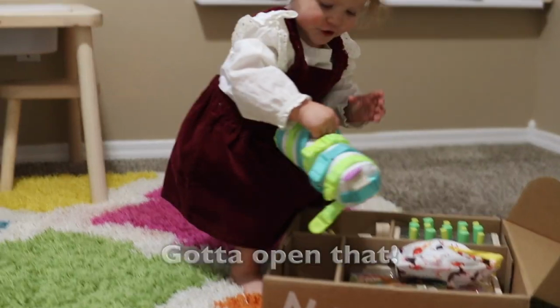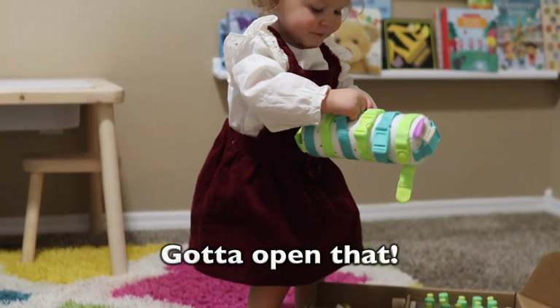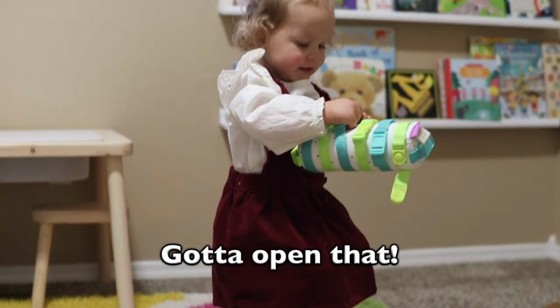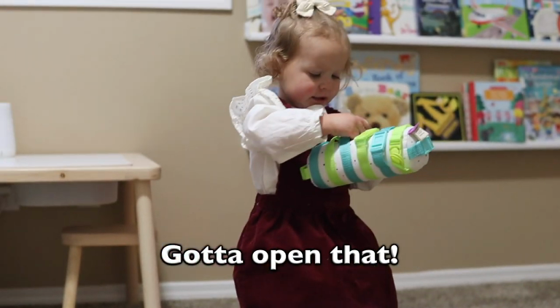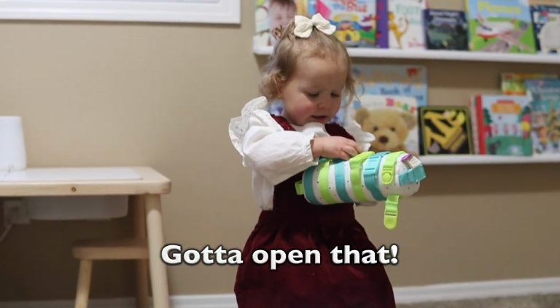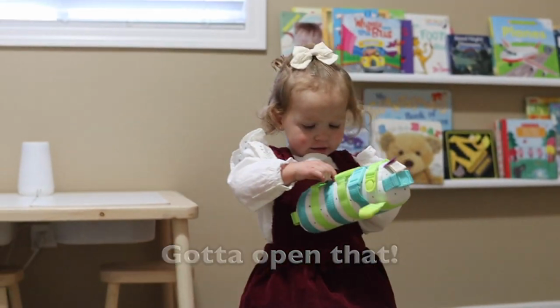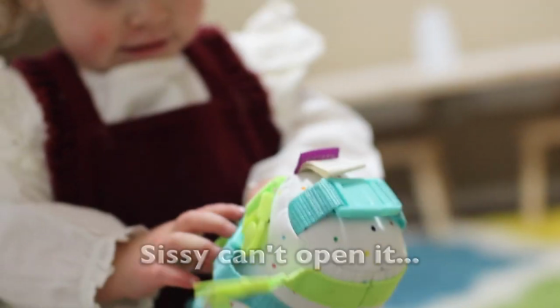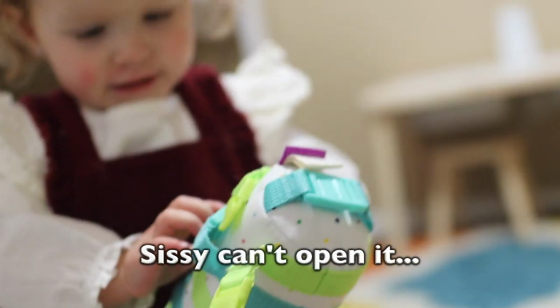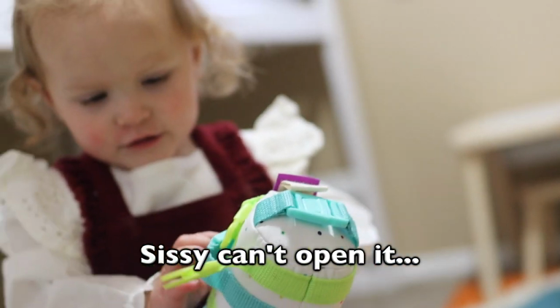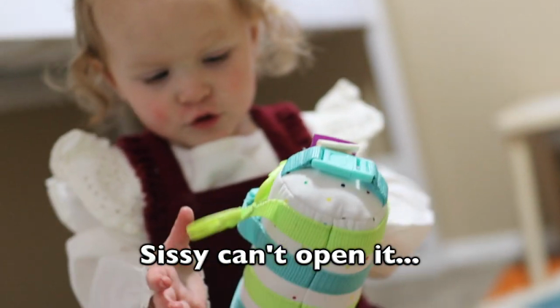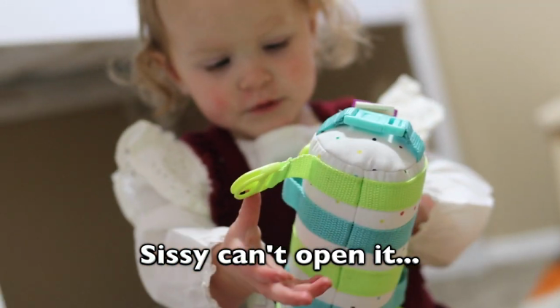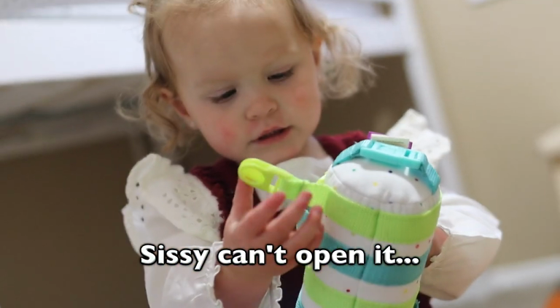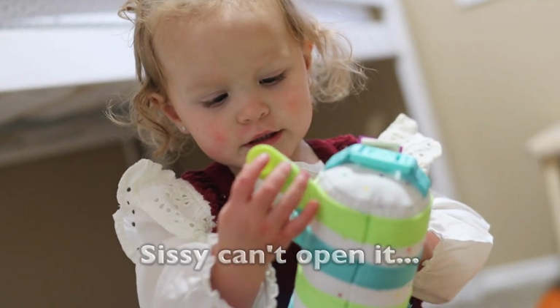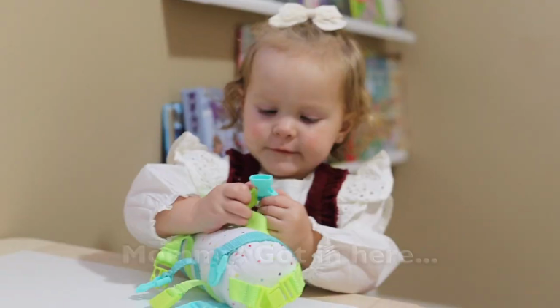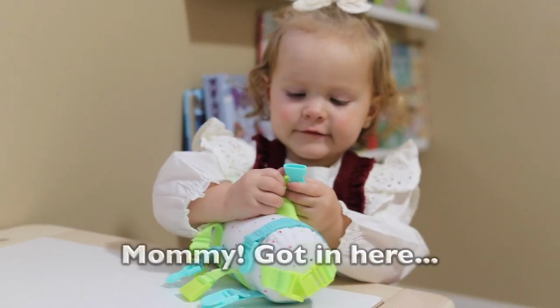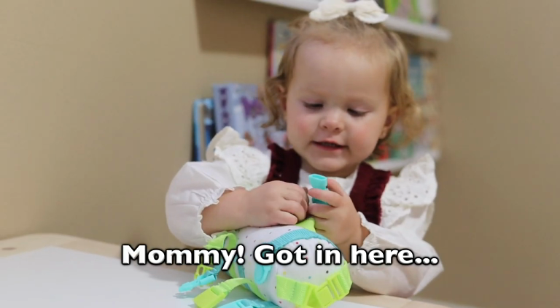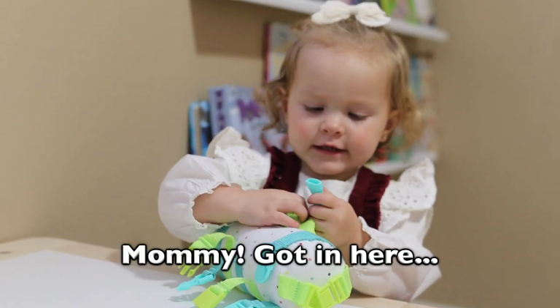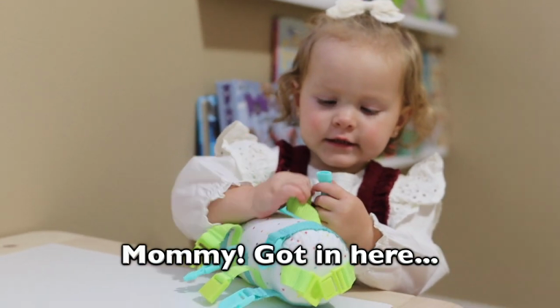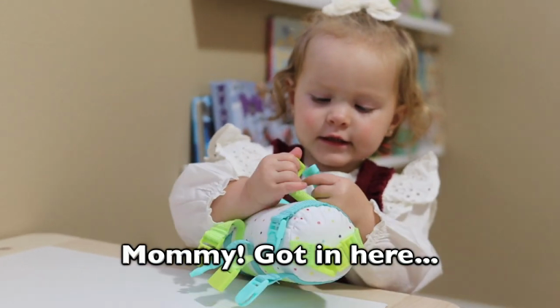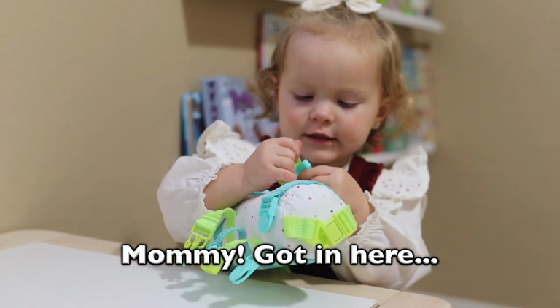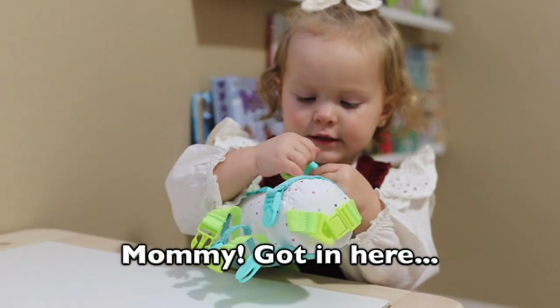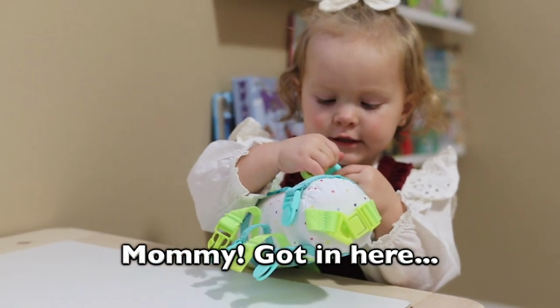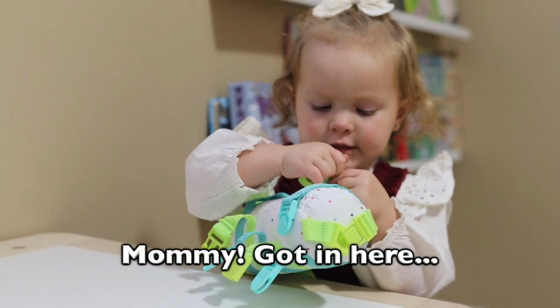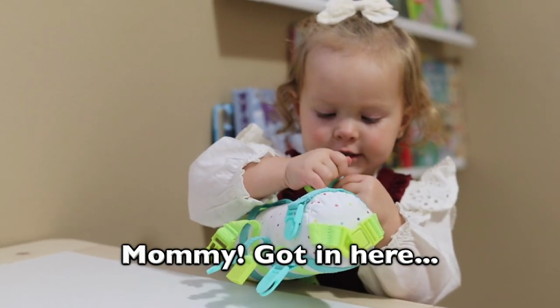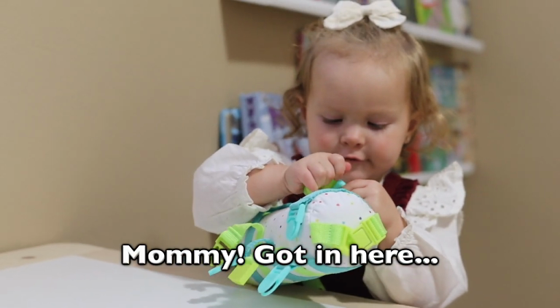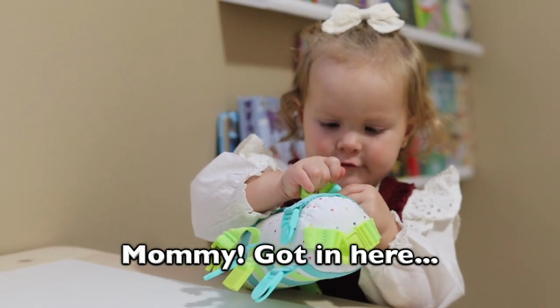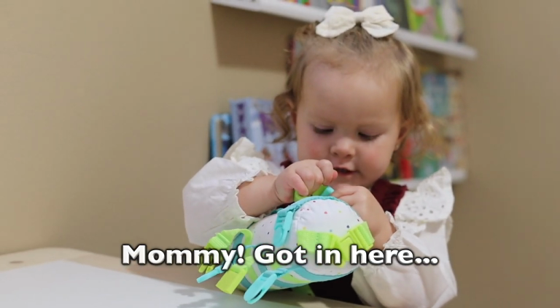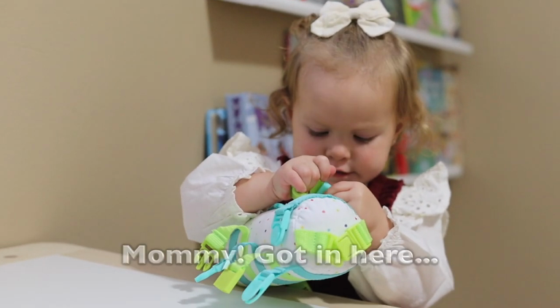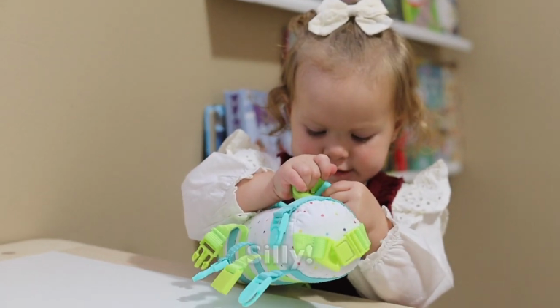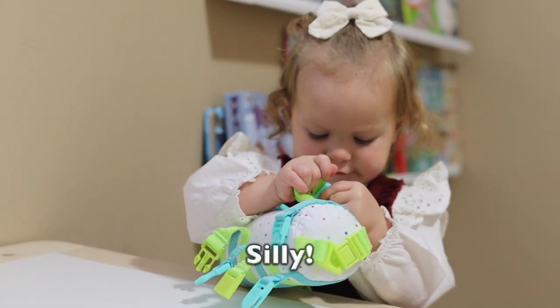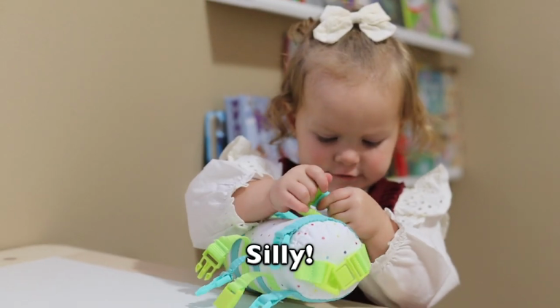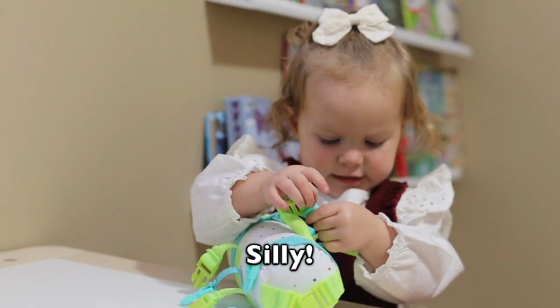Open it up. This is how to open it. I'm stuck in here. See you later.